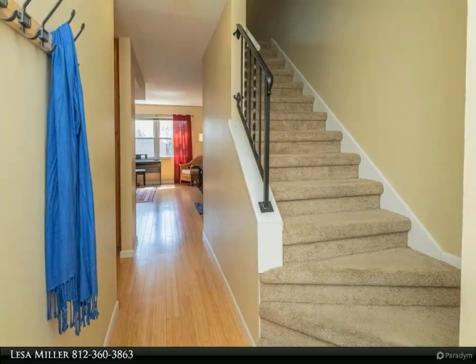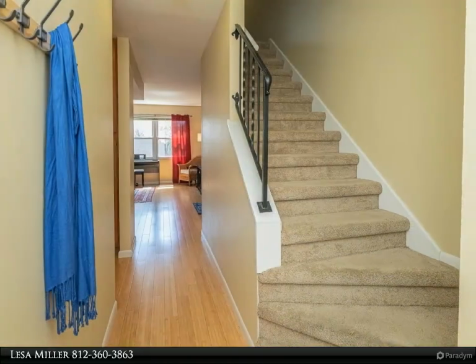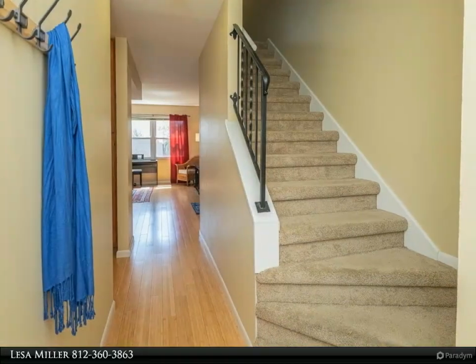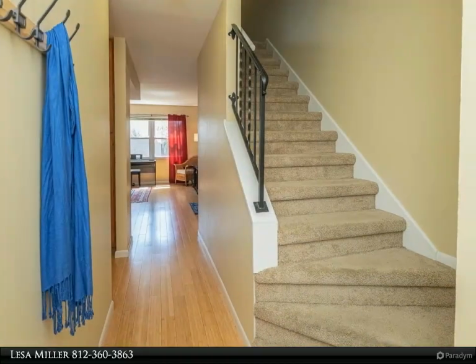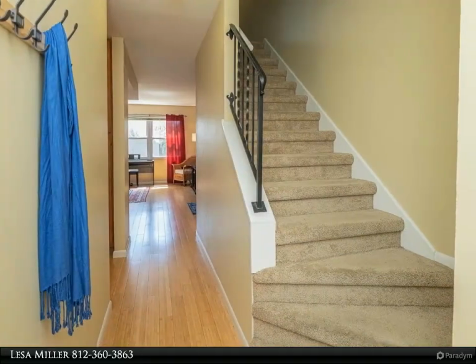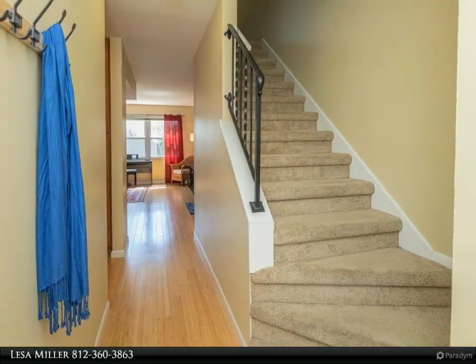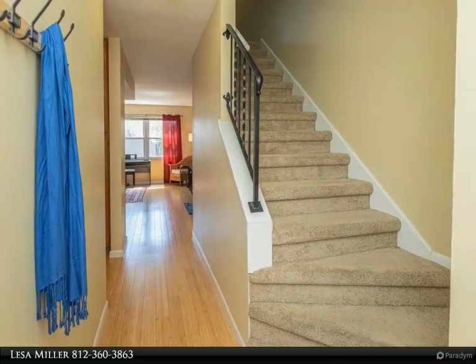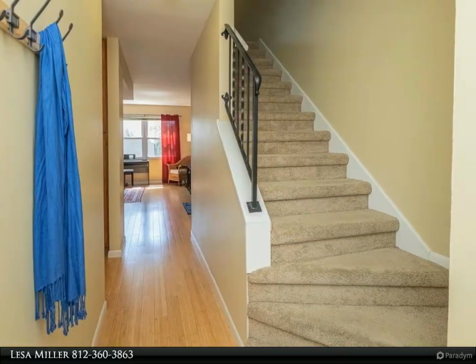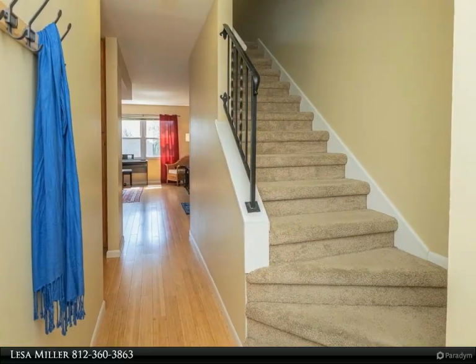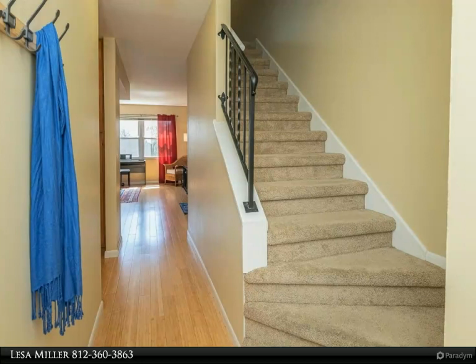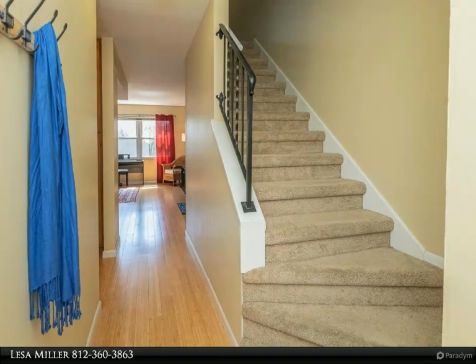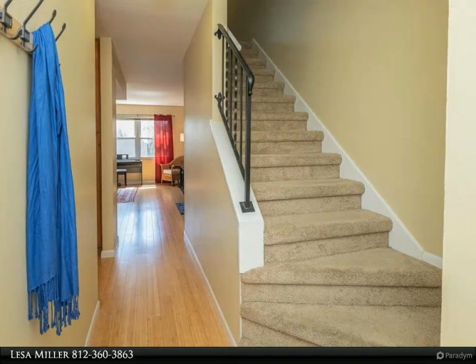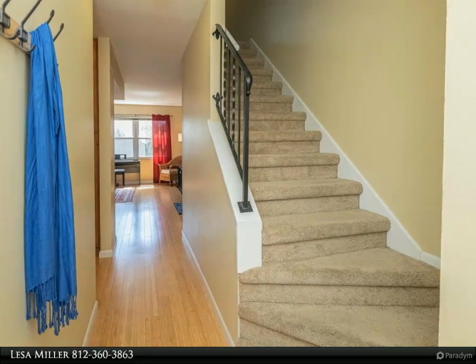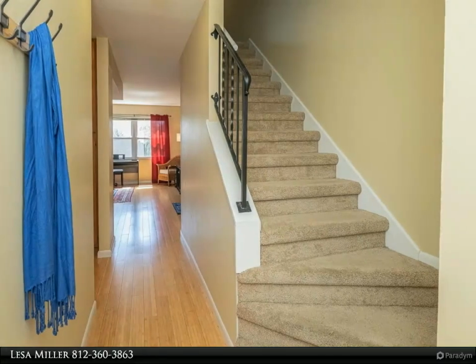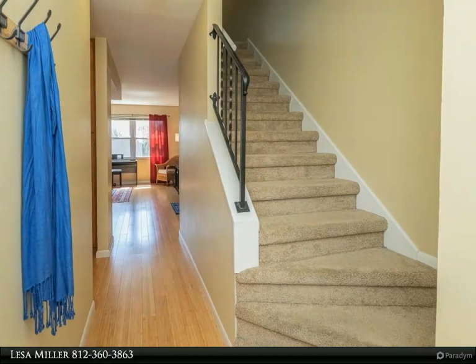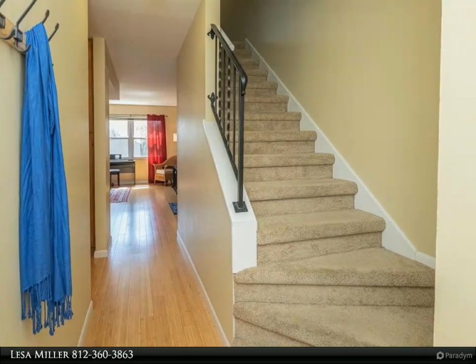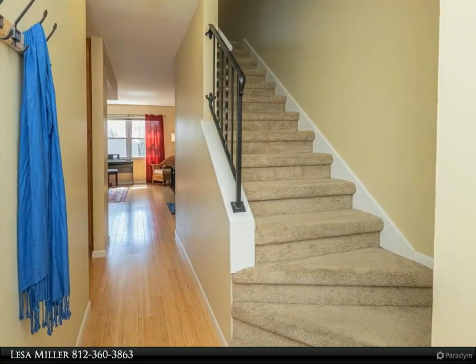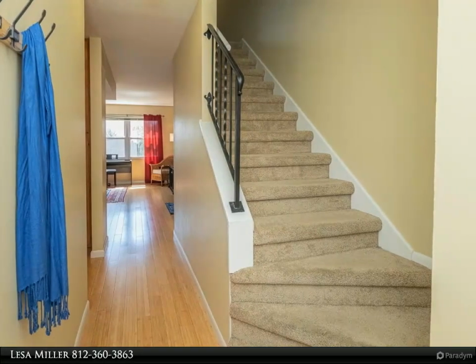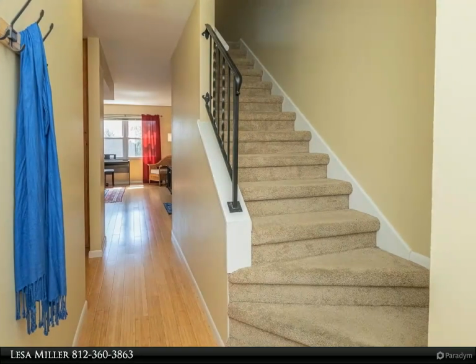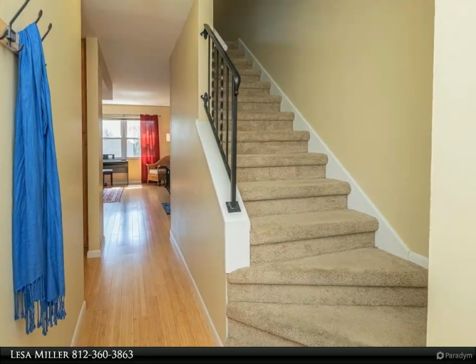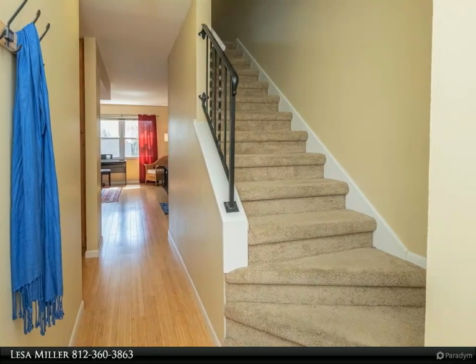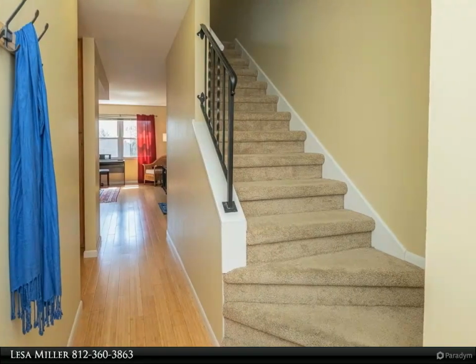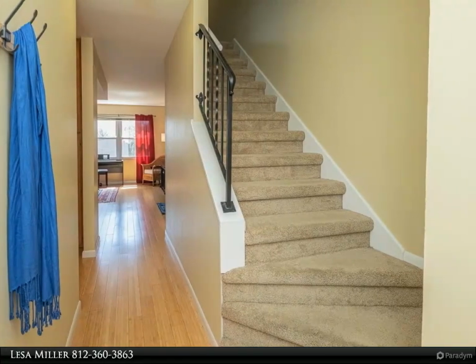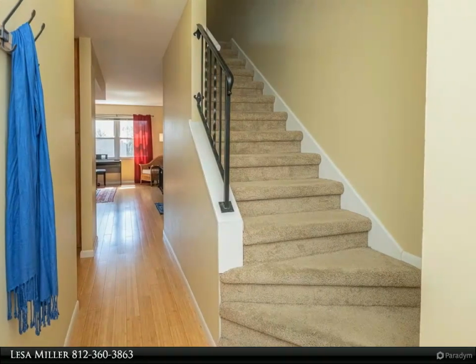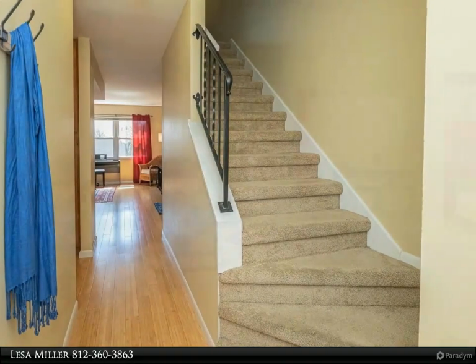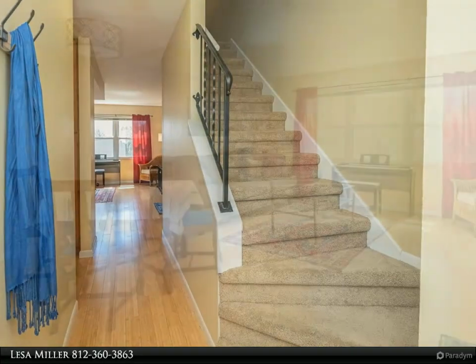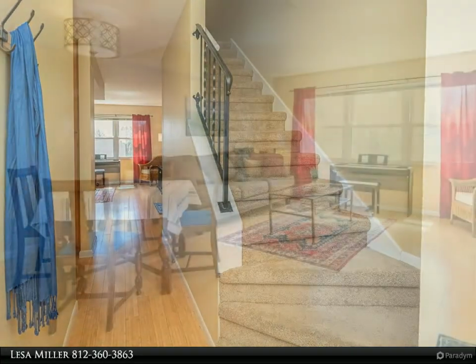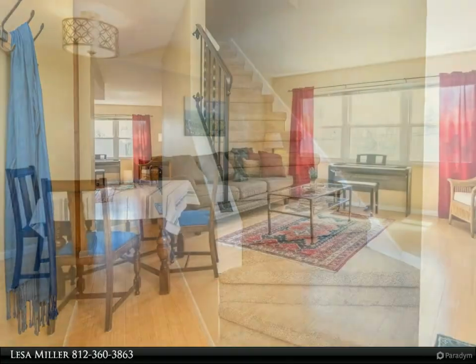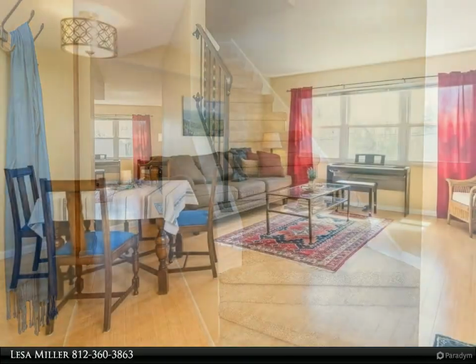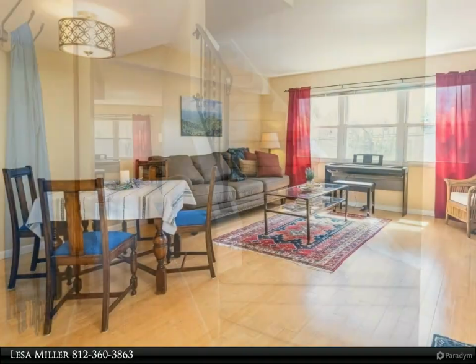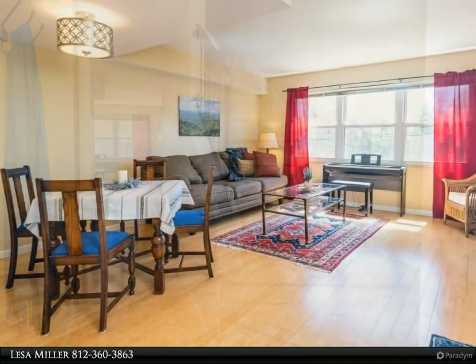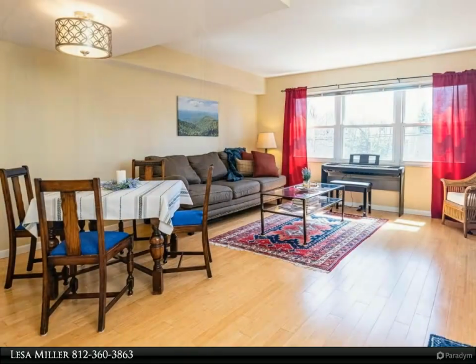Move-in condition, electric fireplace excluded. For more information, review the details below.